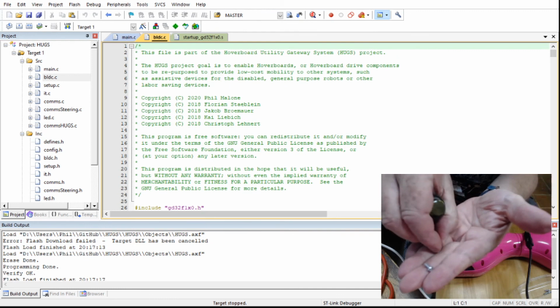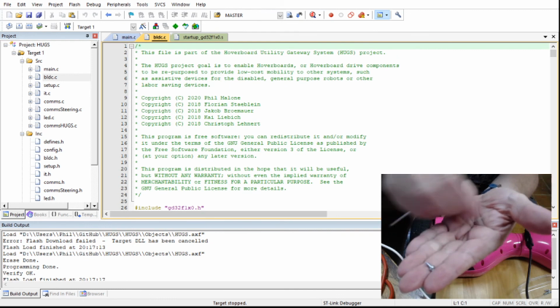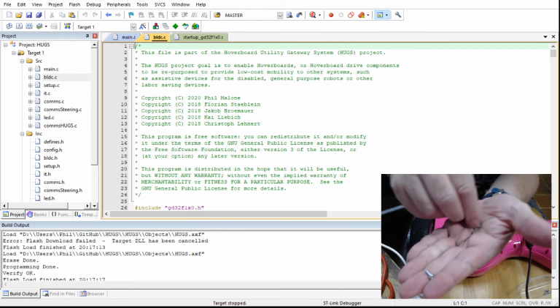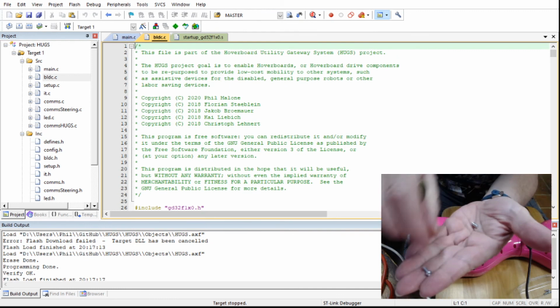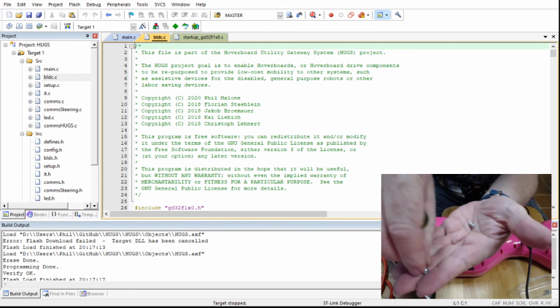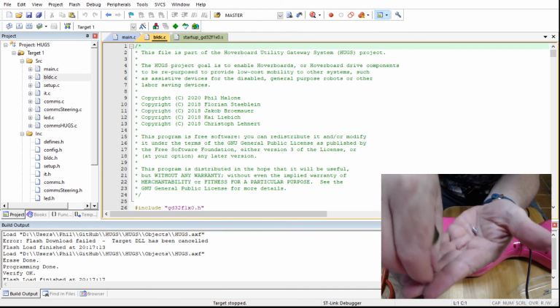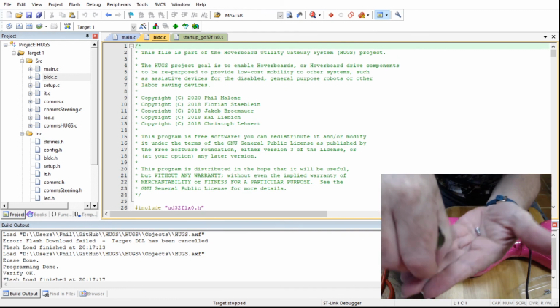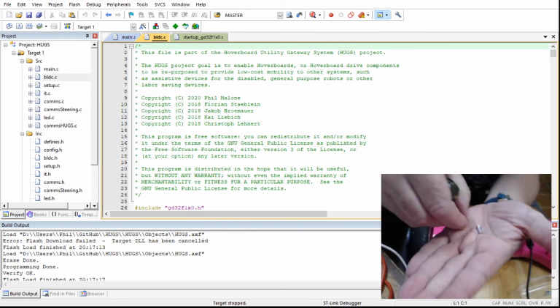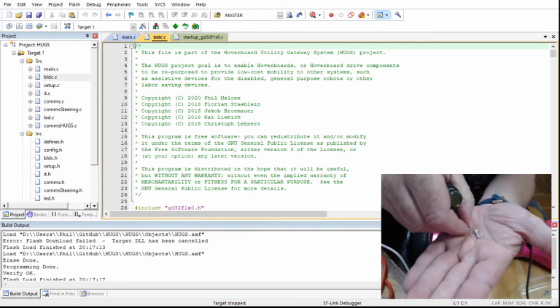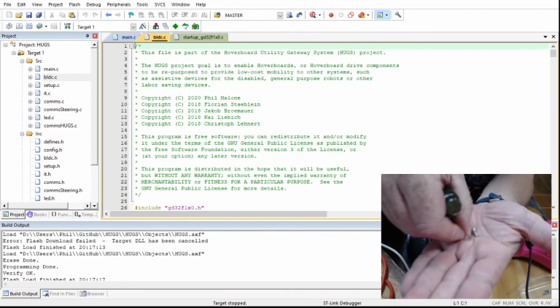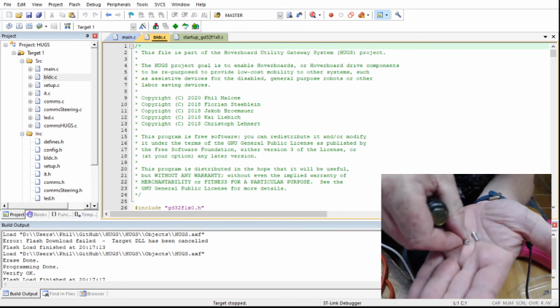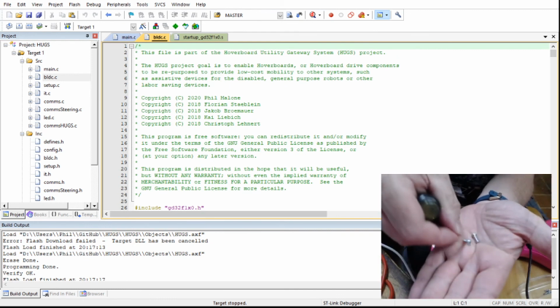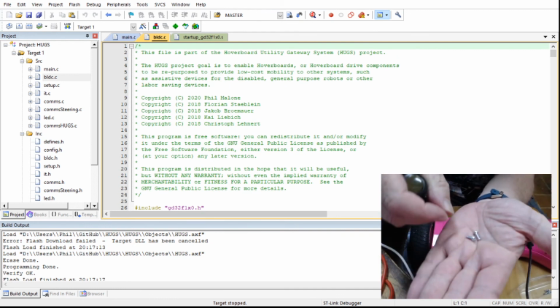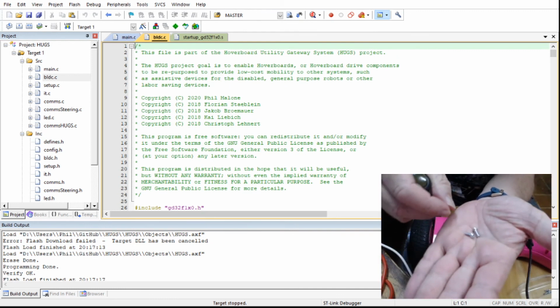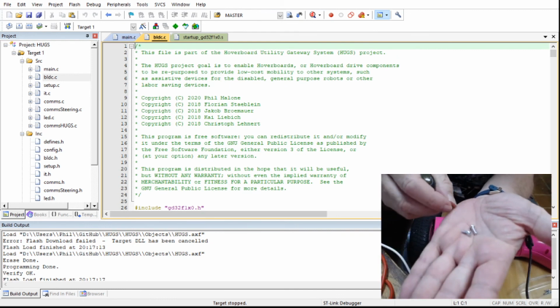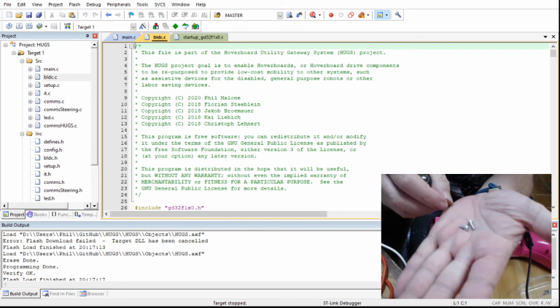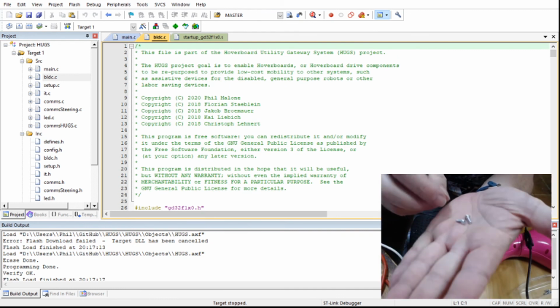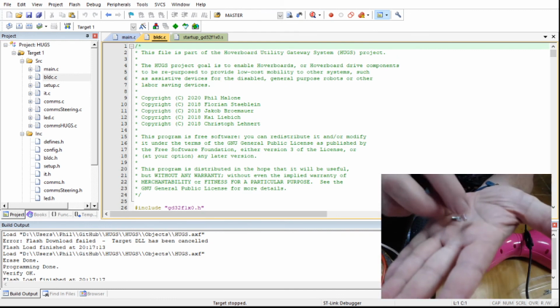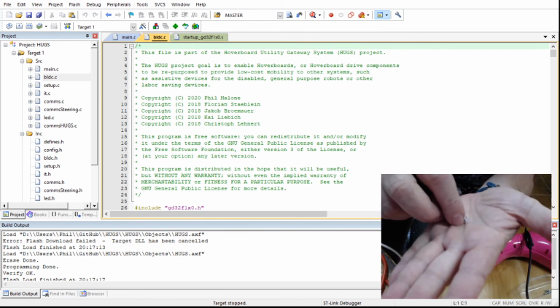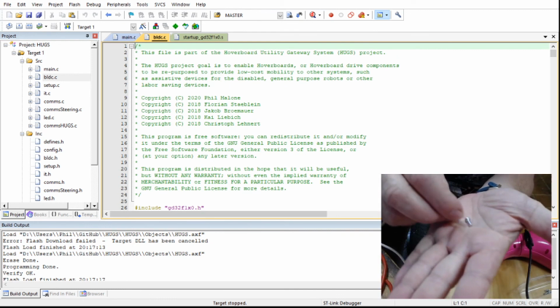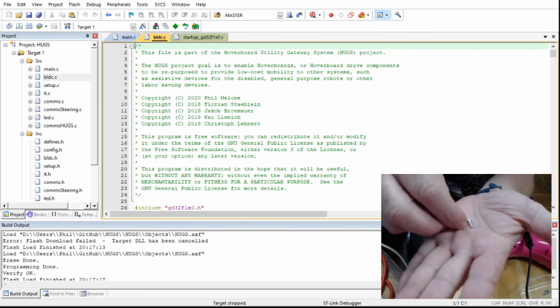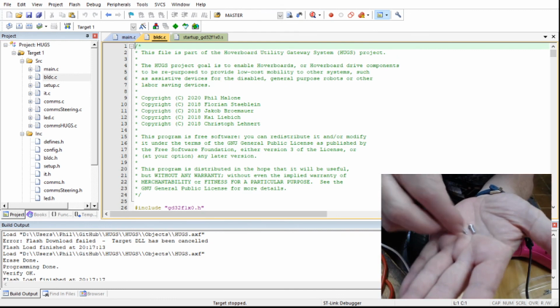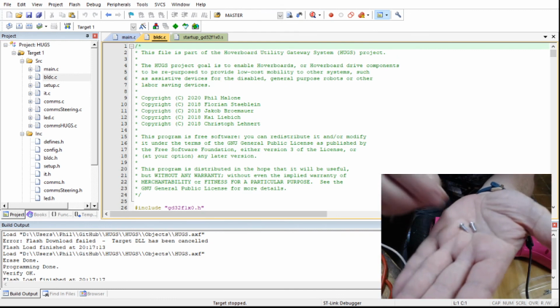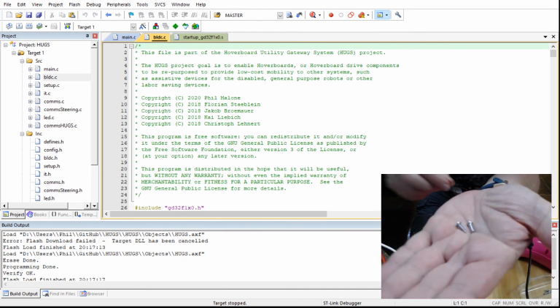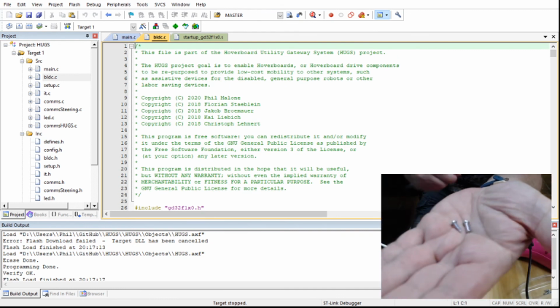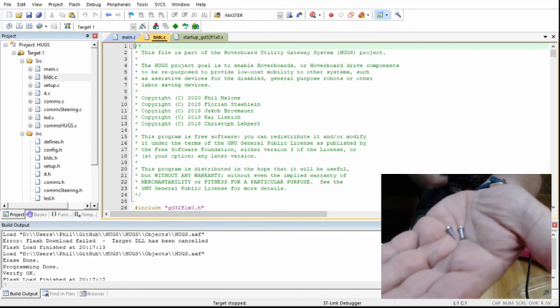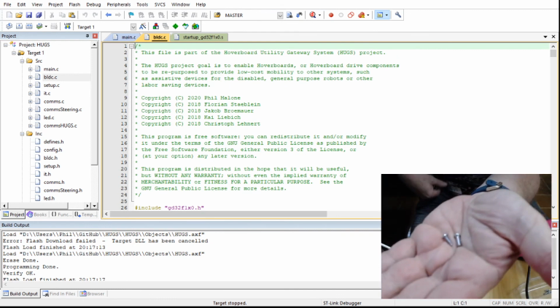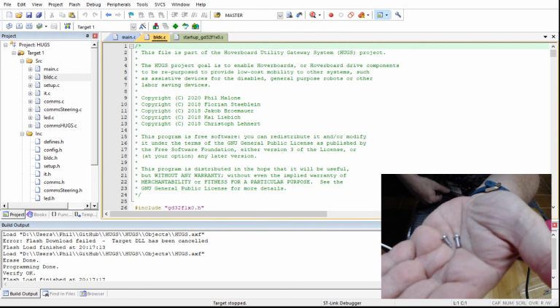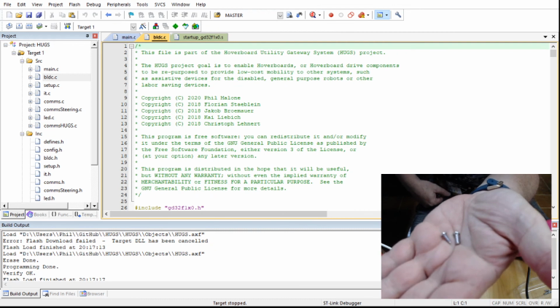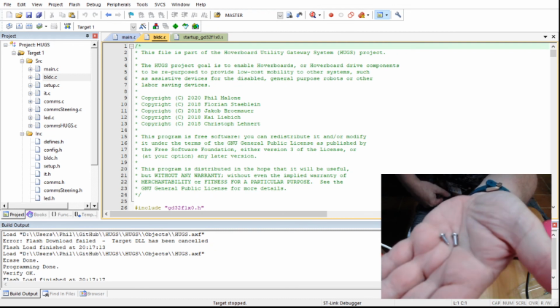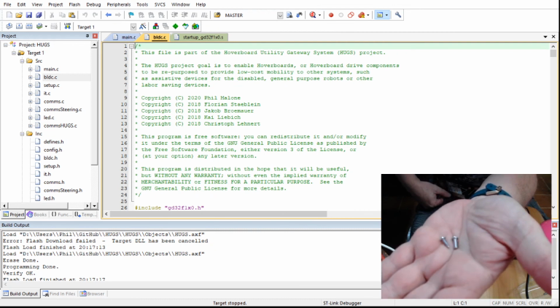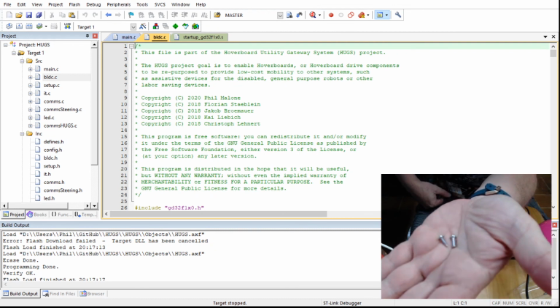Typically if you put the machine screw in the wrong hole it won't go in, so I do them first — through the middle, the four middle holes.